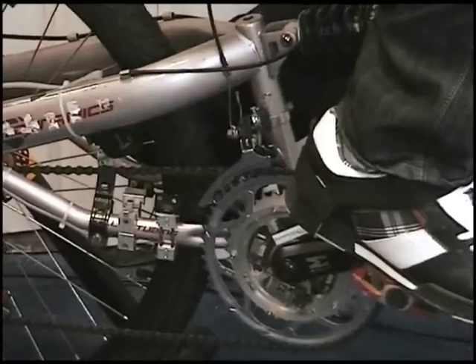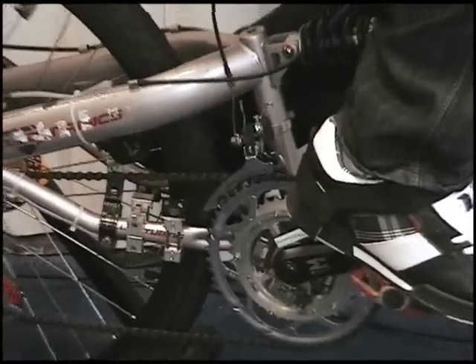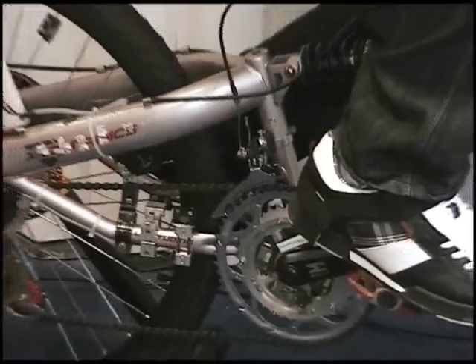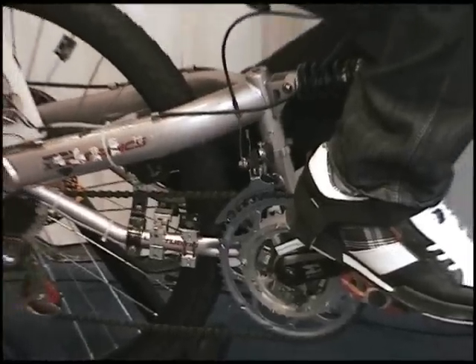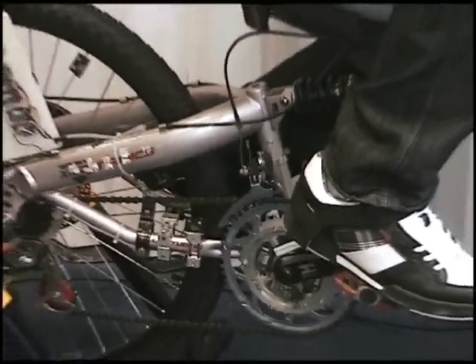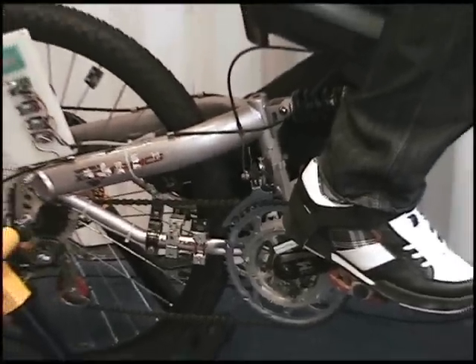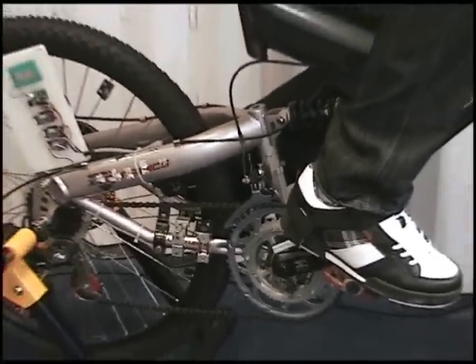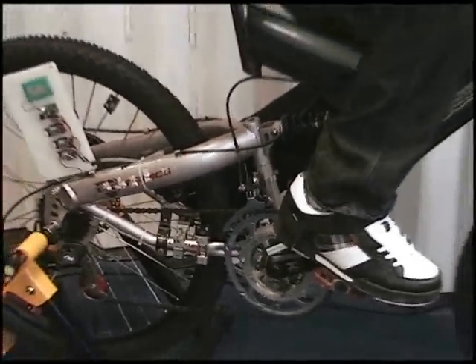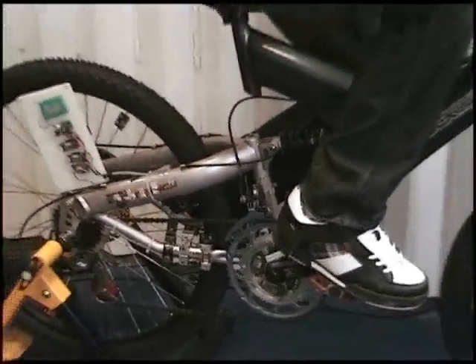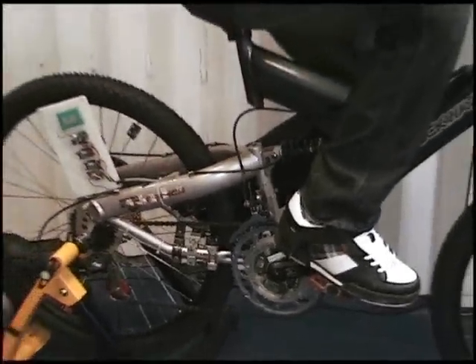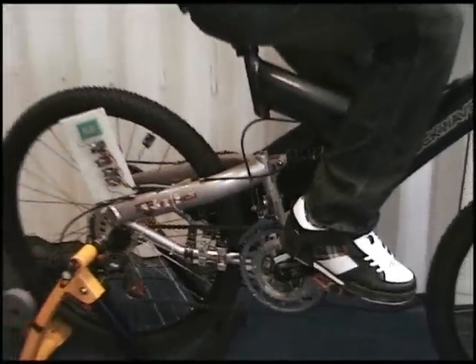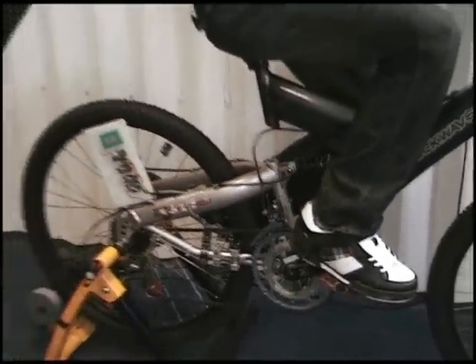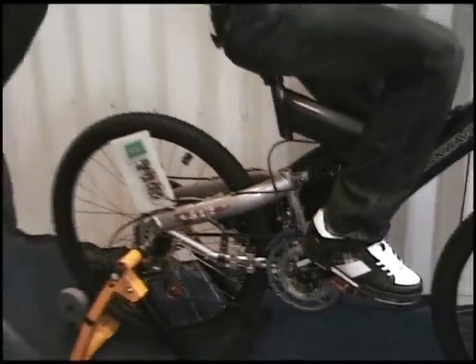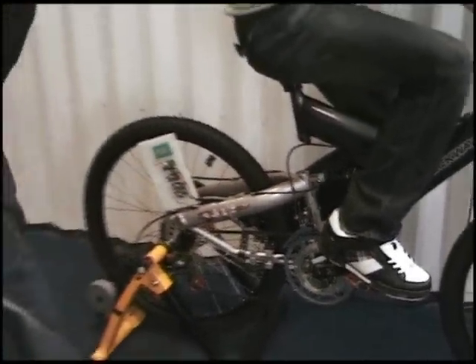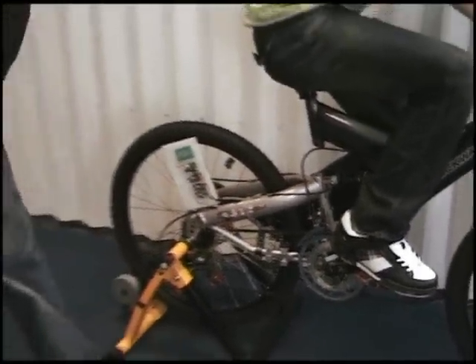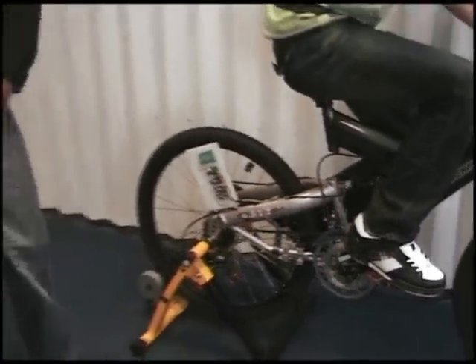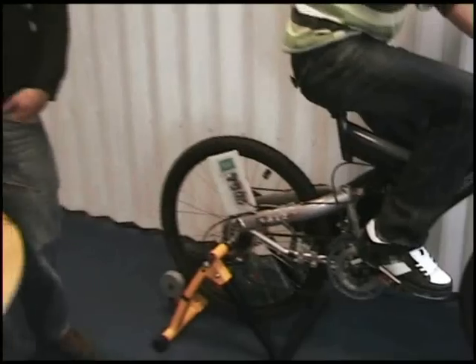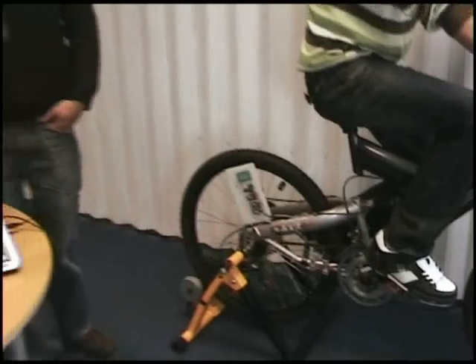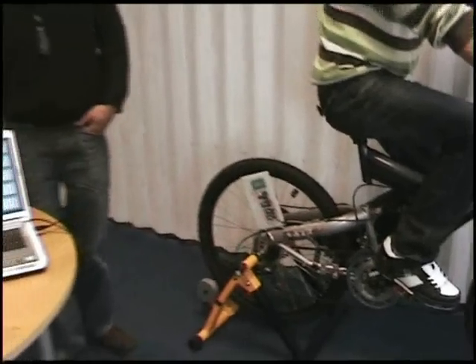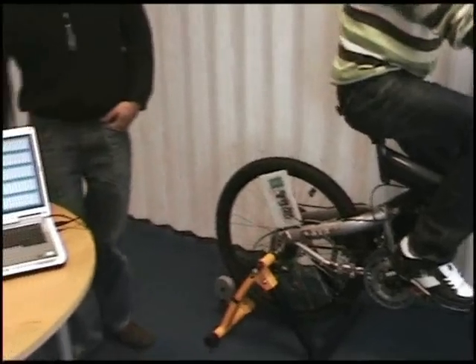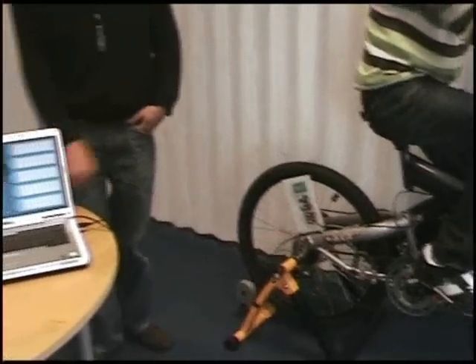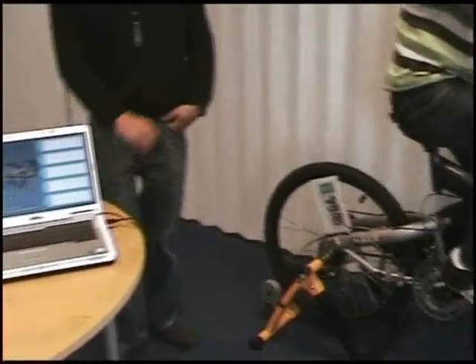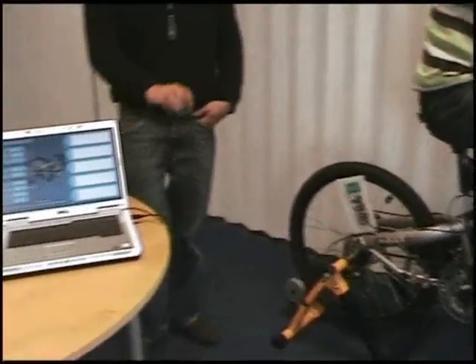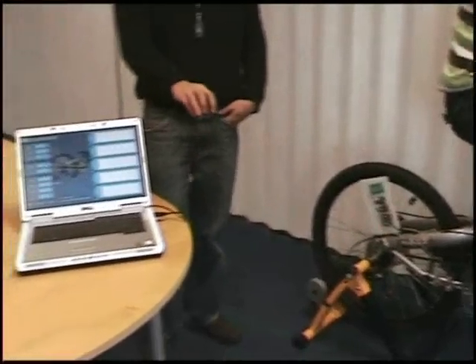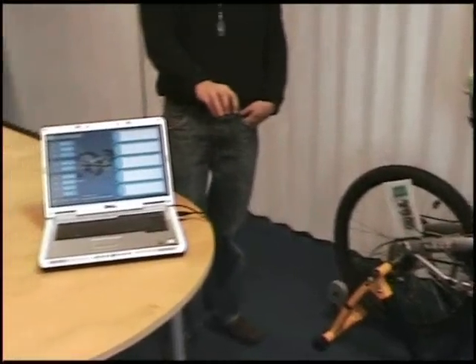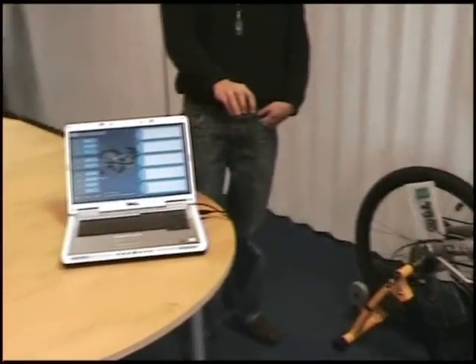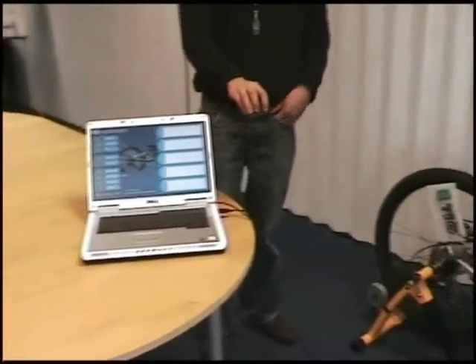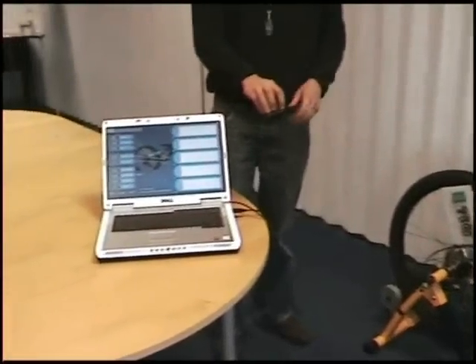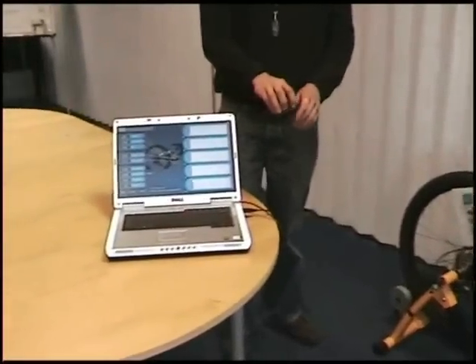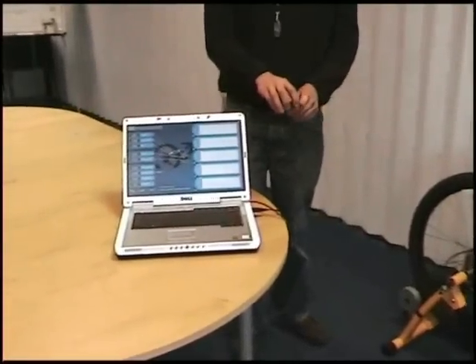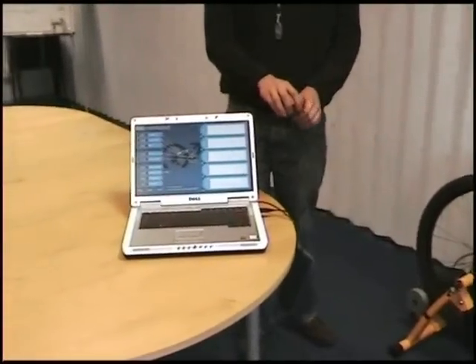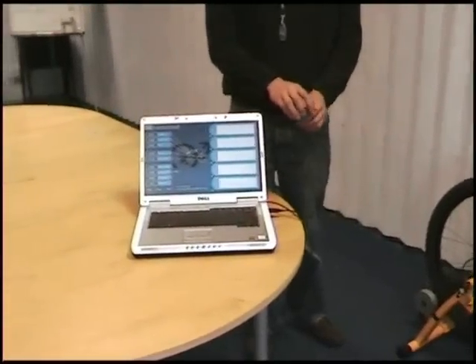This is then all wirelessly transmitted back to a PC using a USB base station.